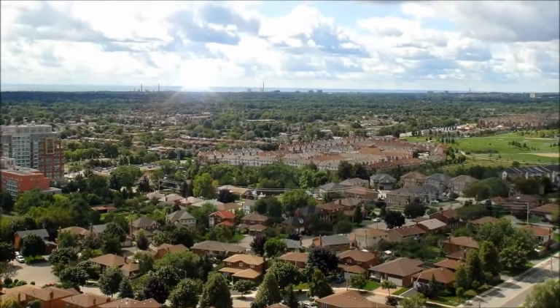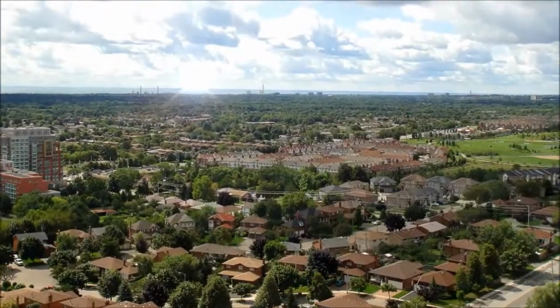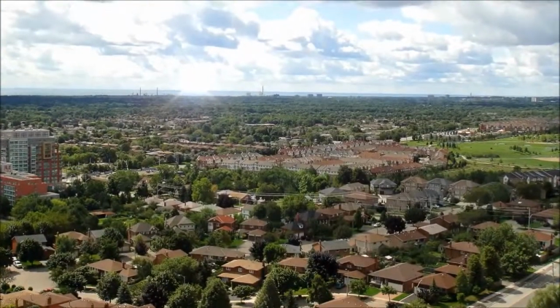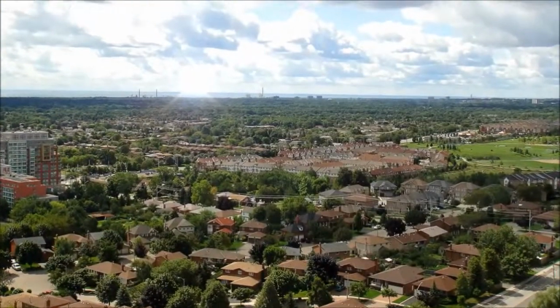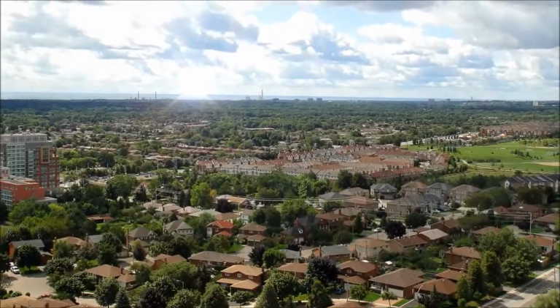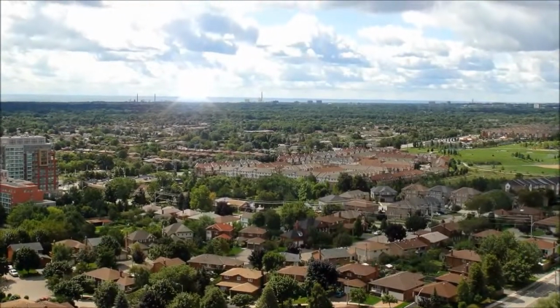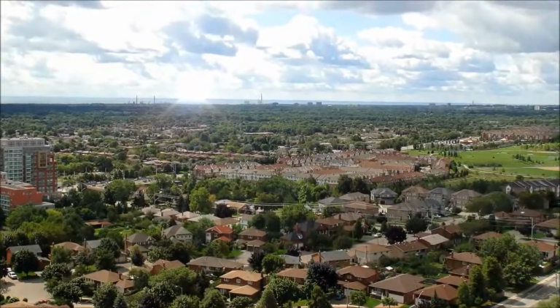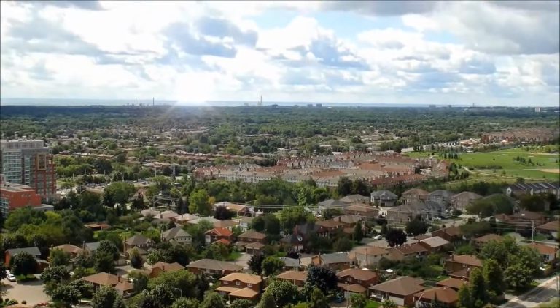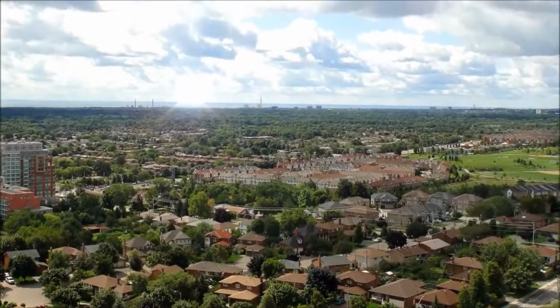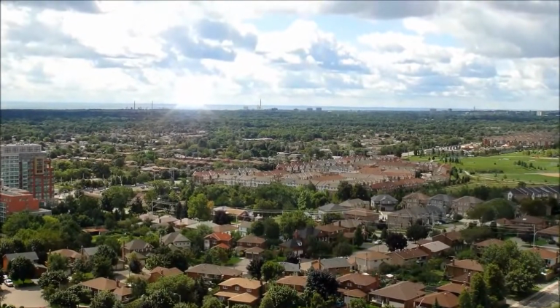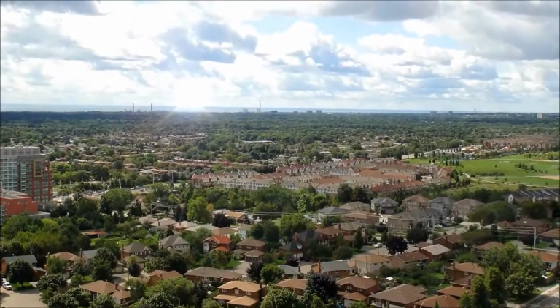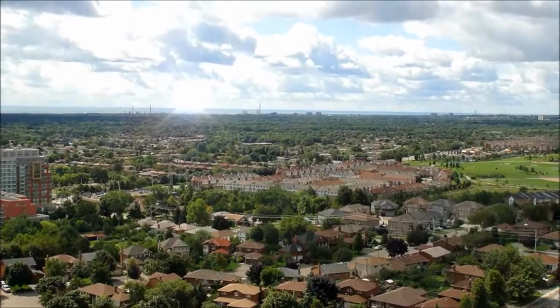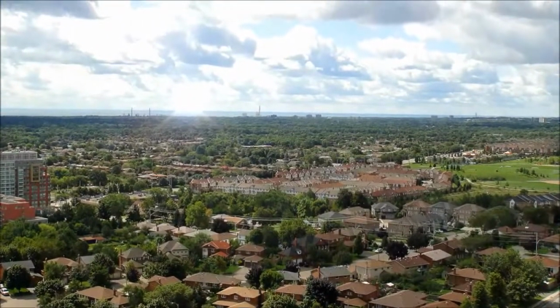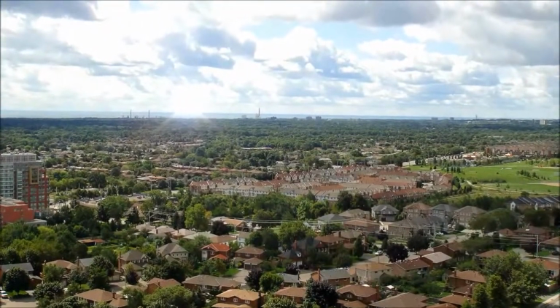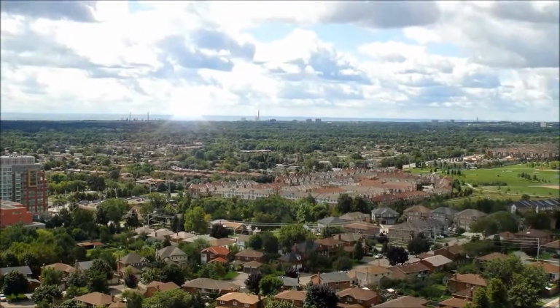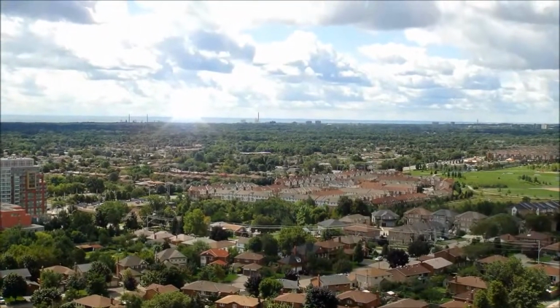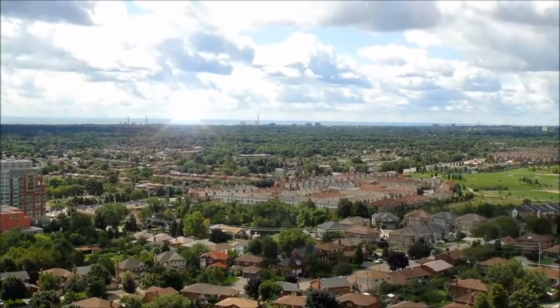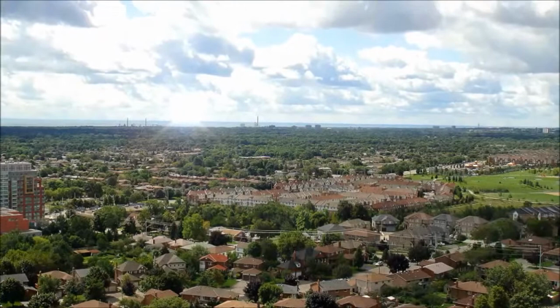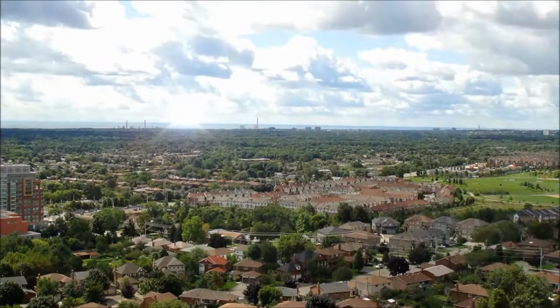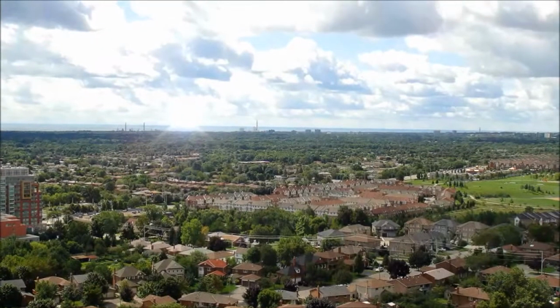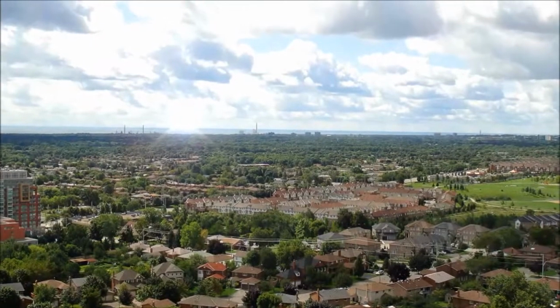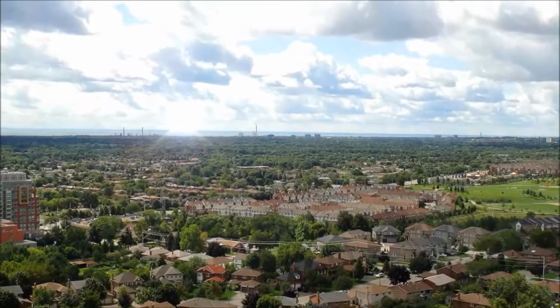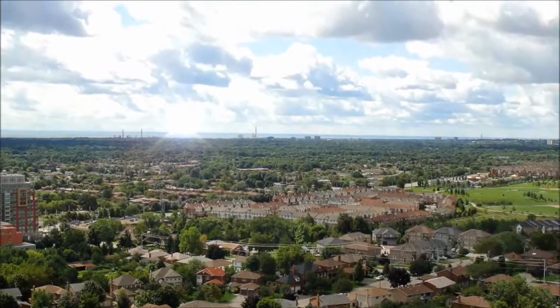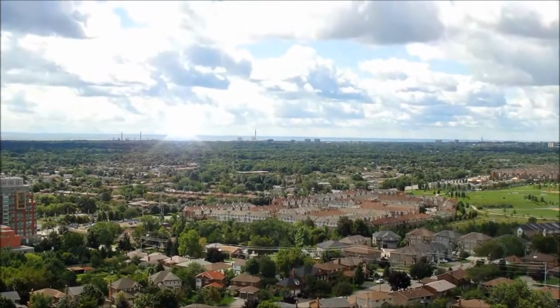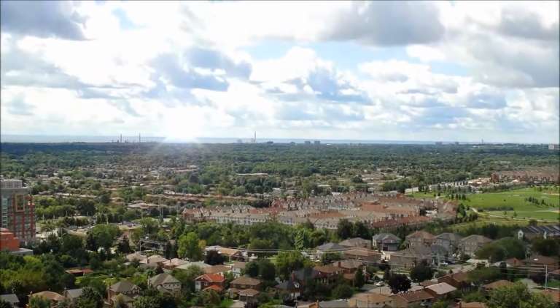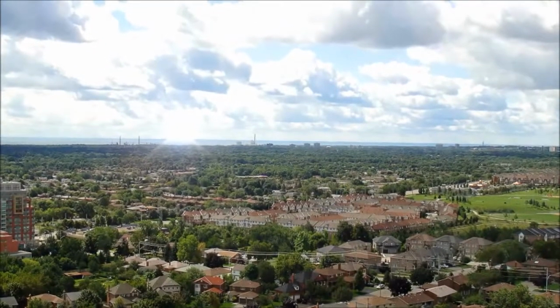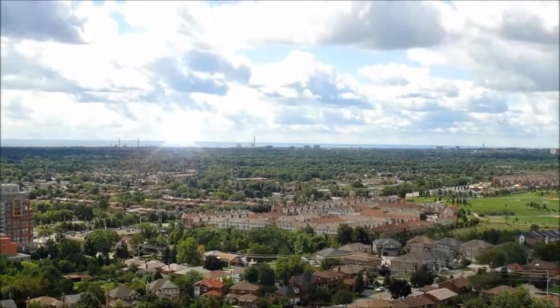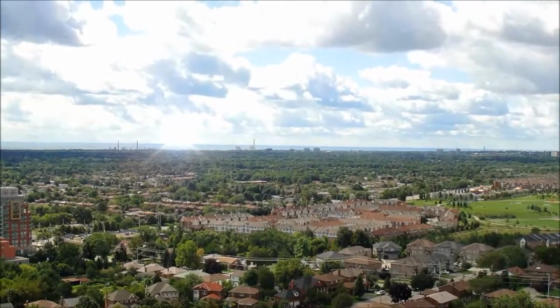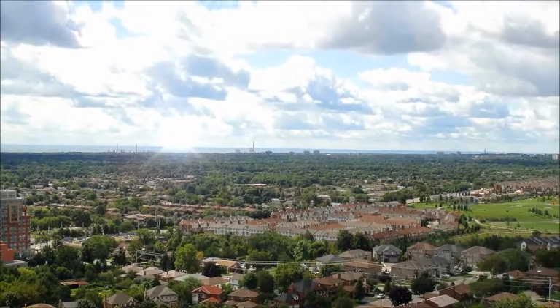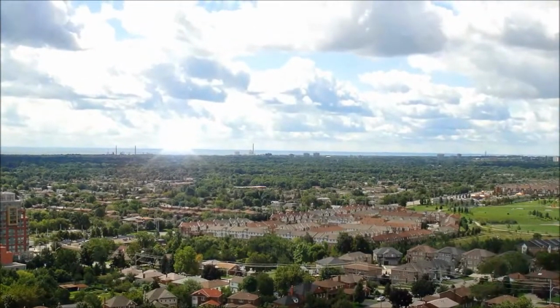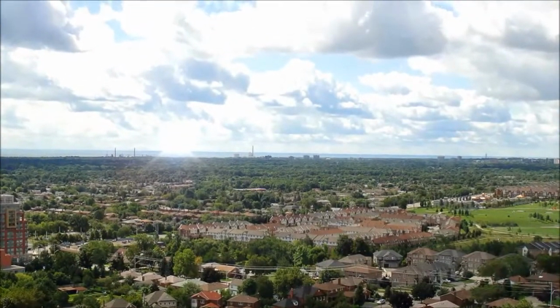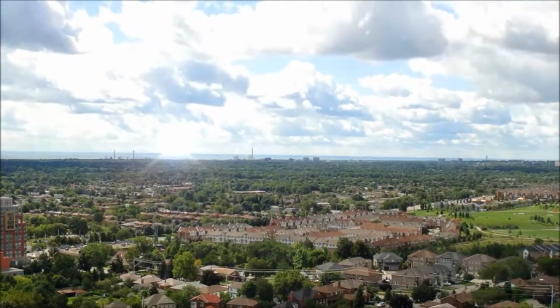This home is within walking distance to a bounty of amenities and is close to all major bus routes for convenience plus.